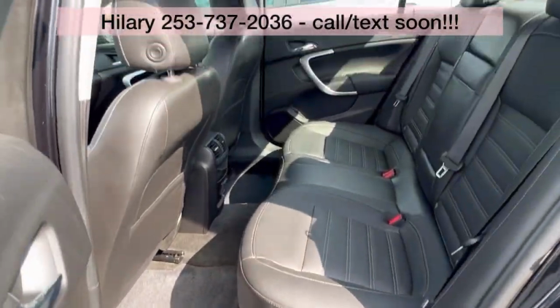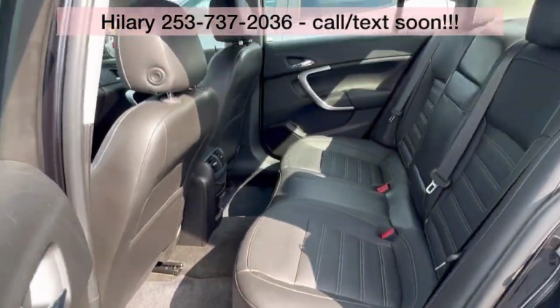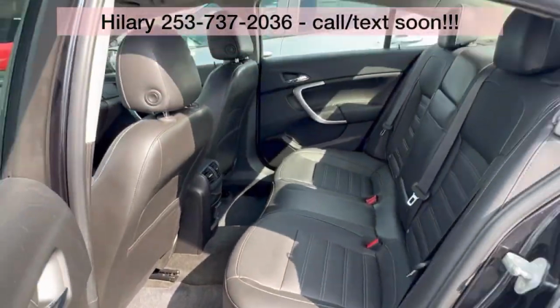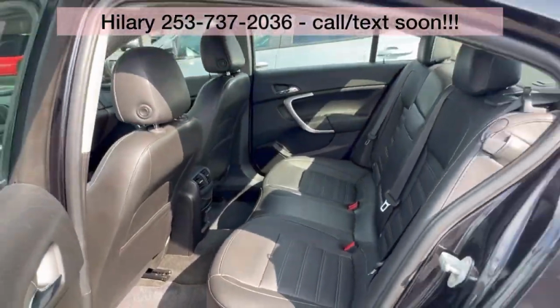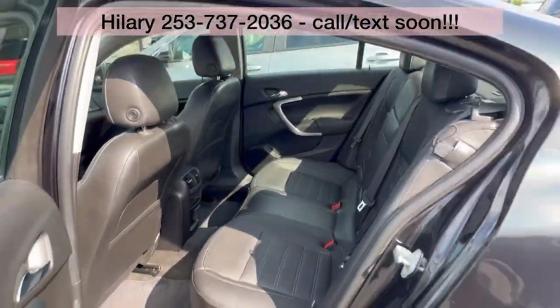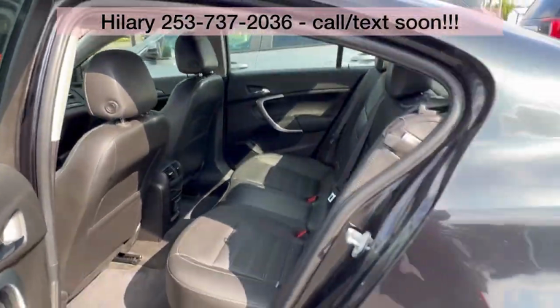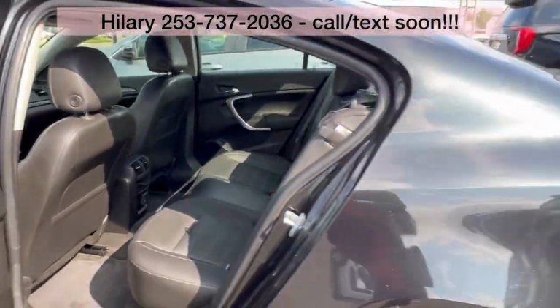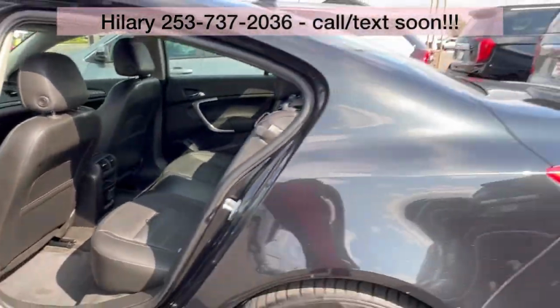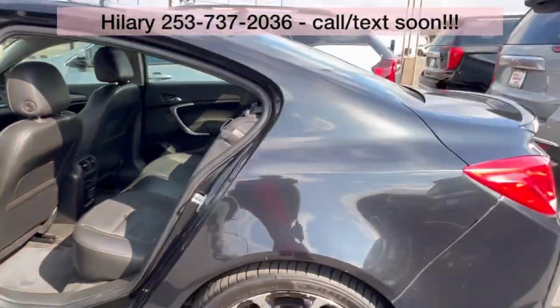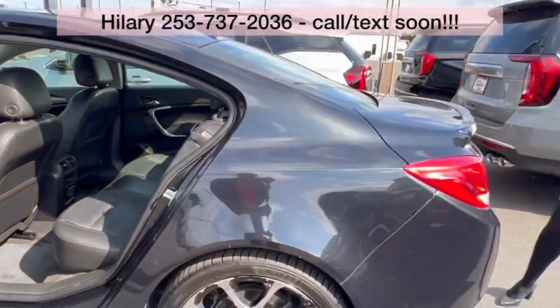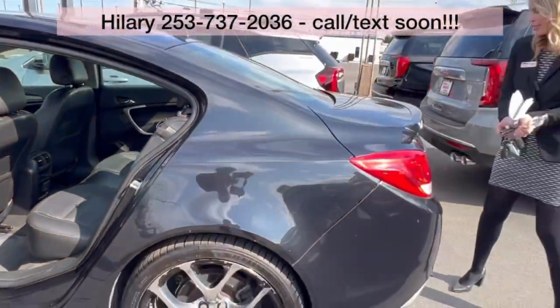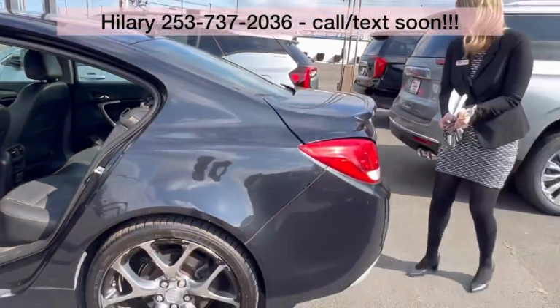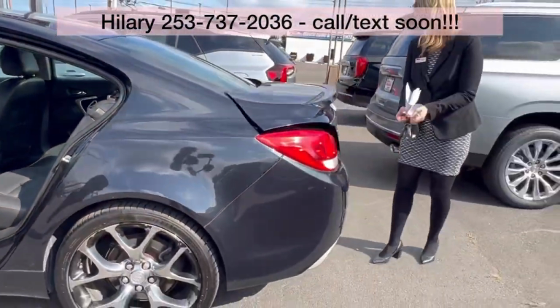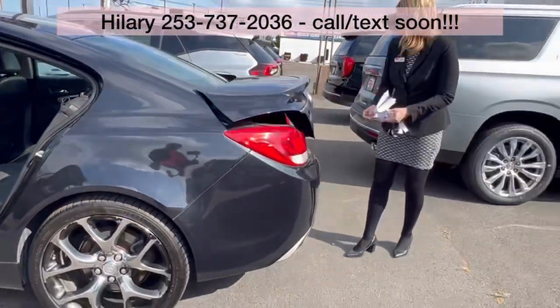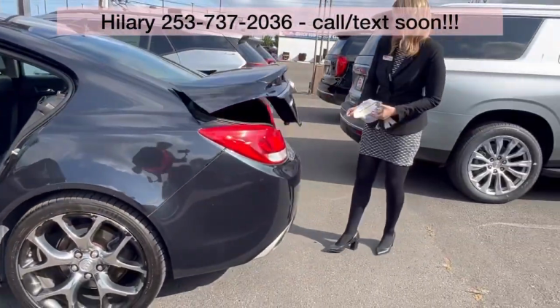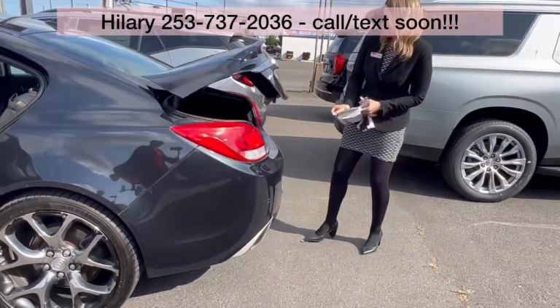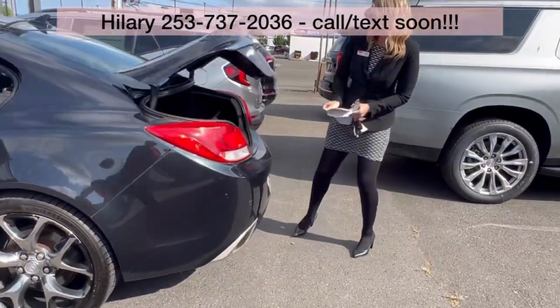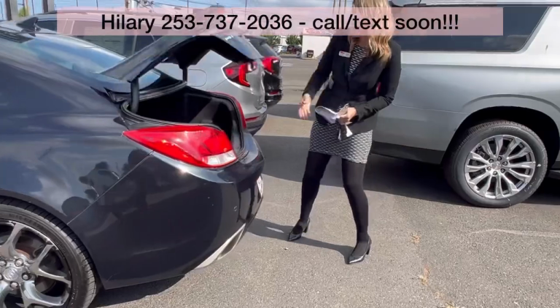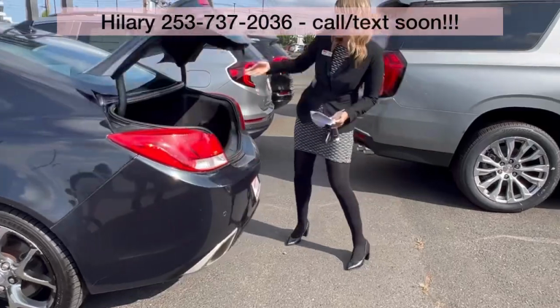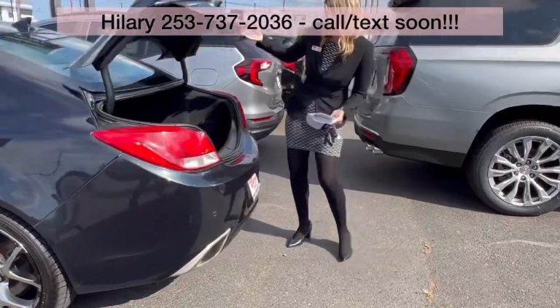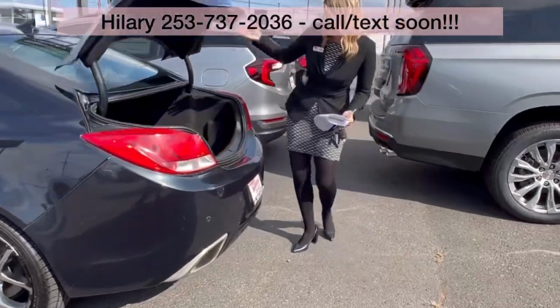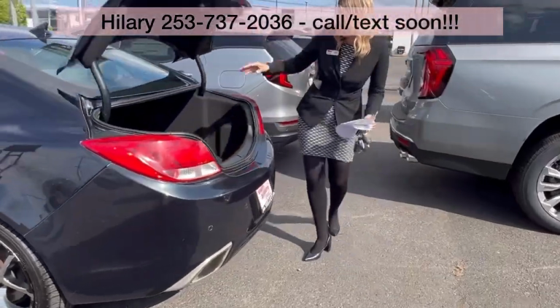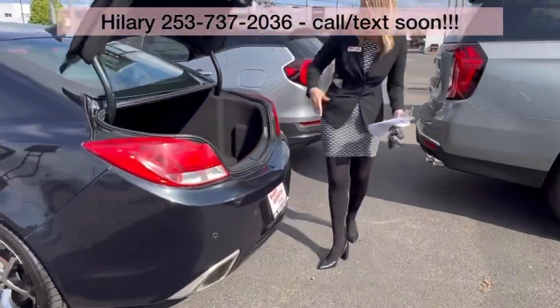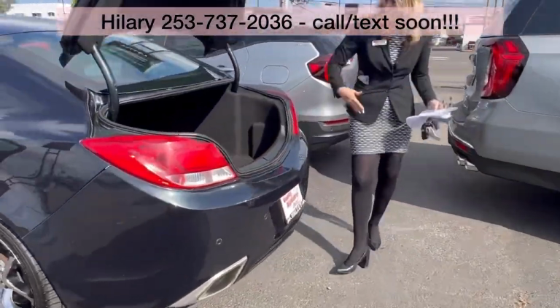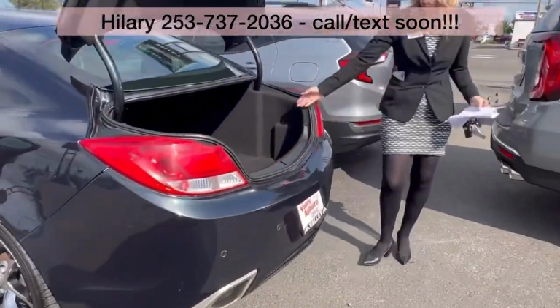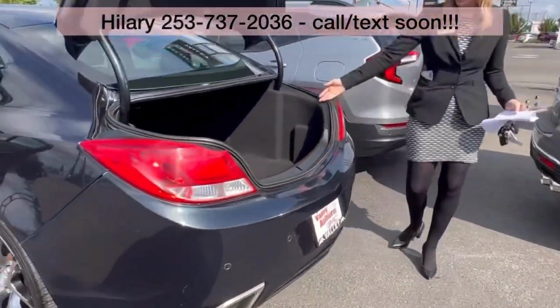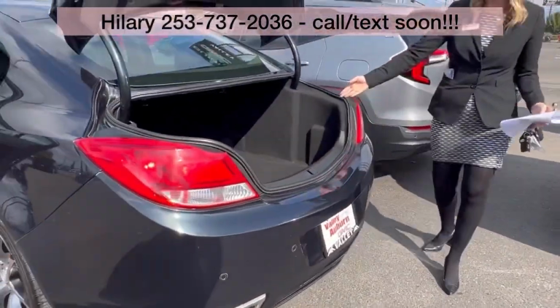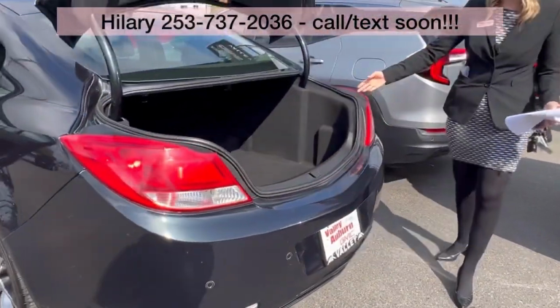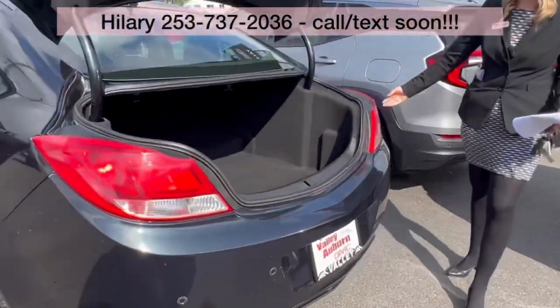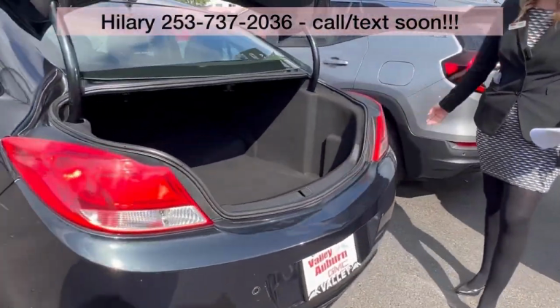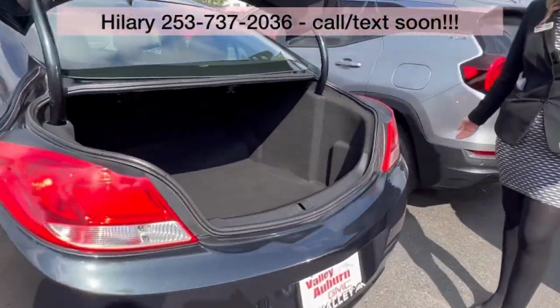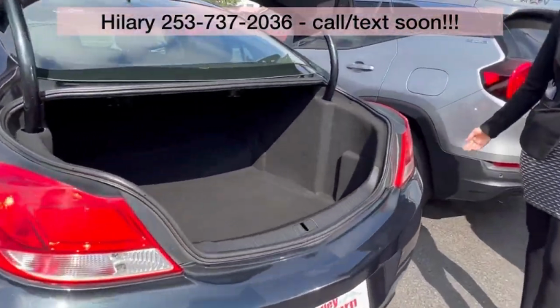And then, of course, these sedans have so much room in the trunk.